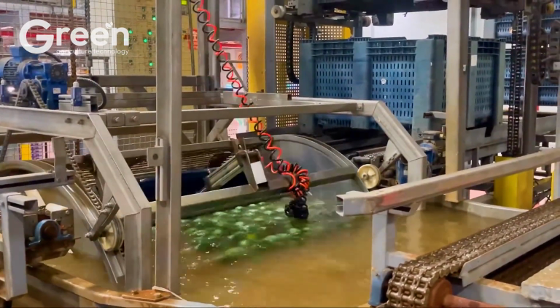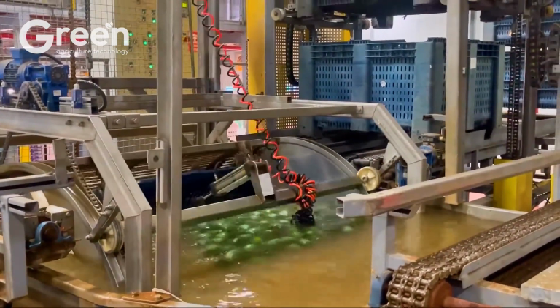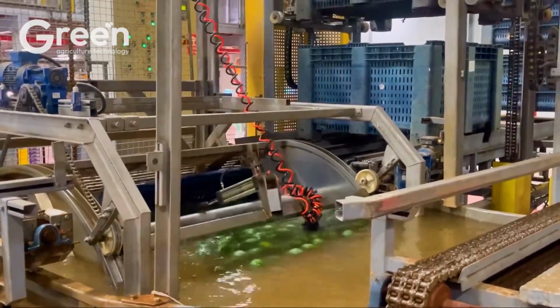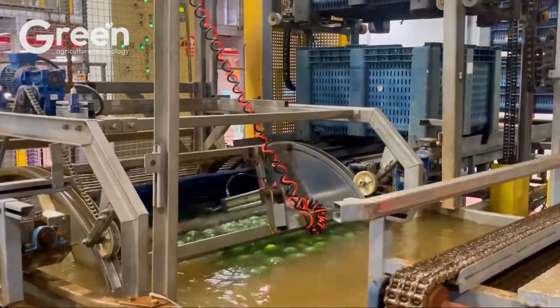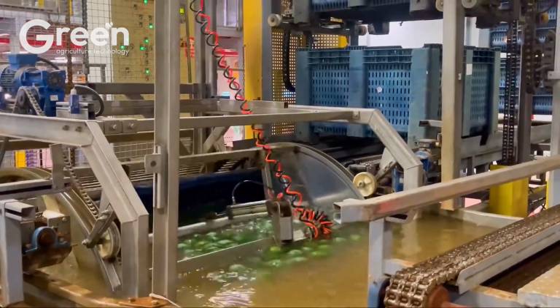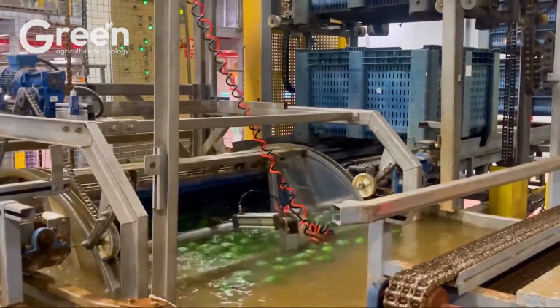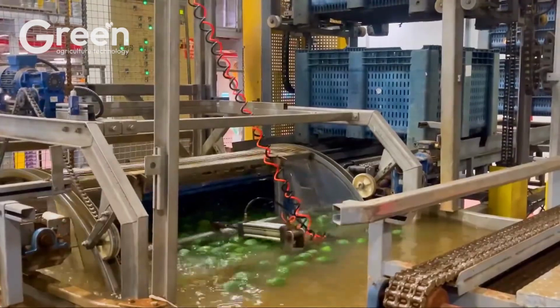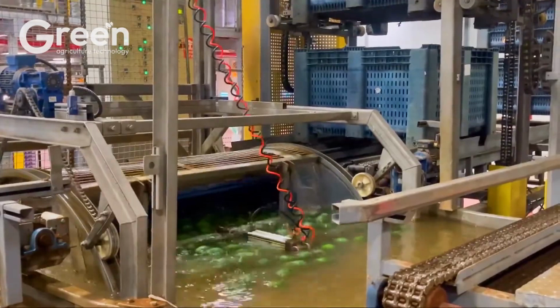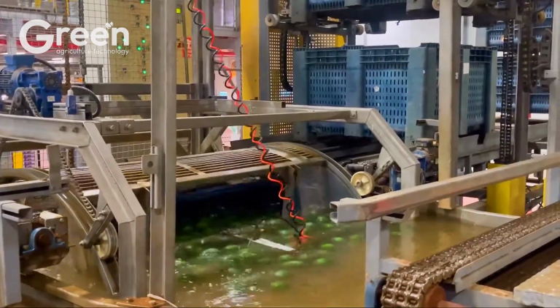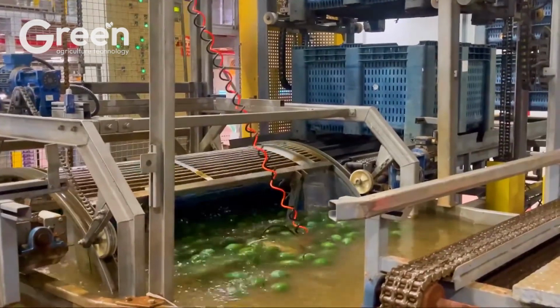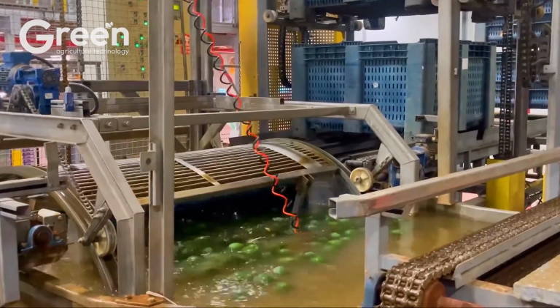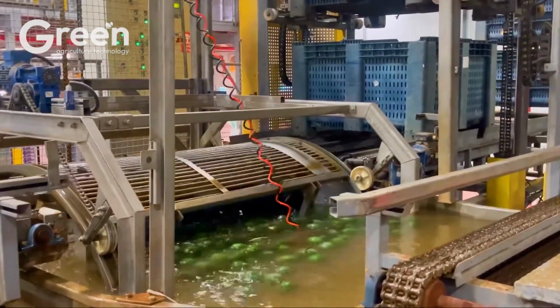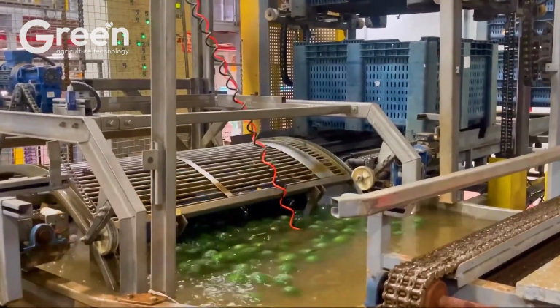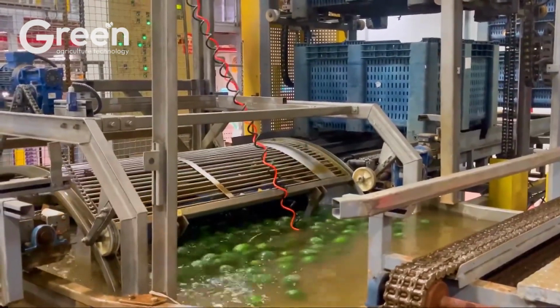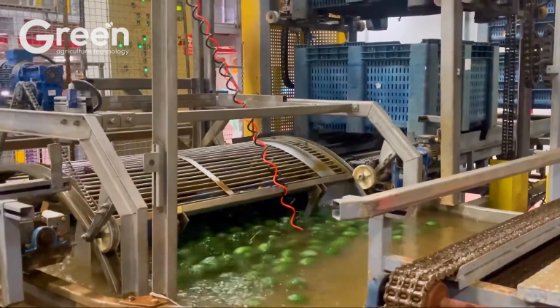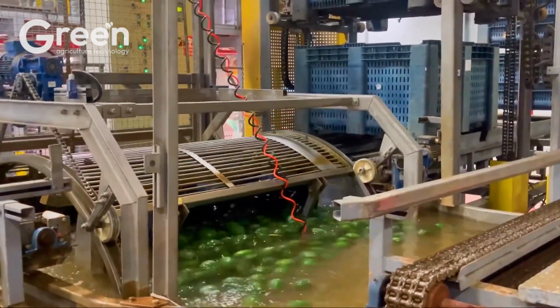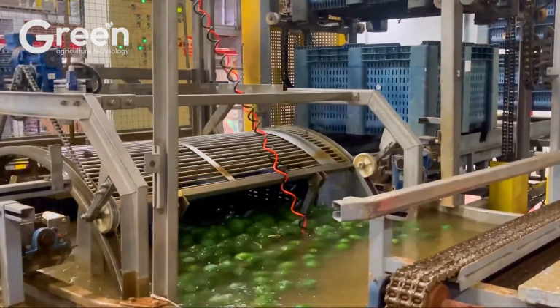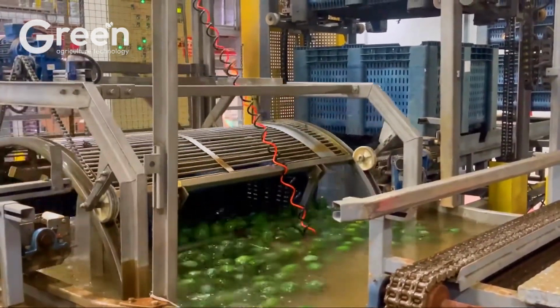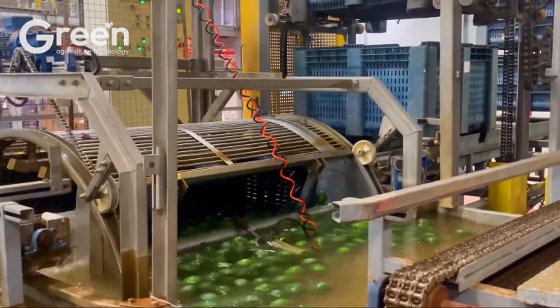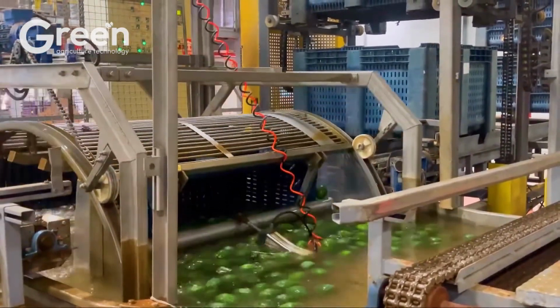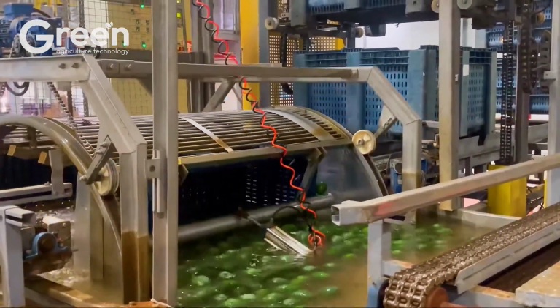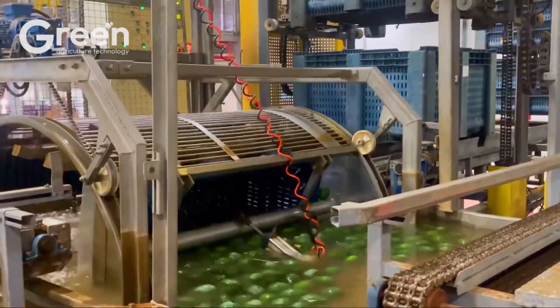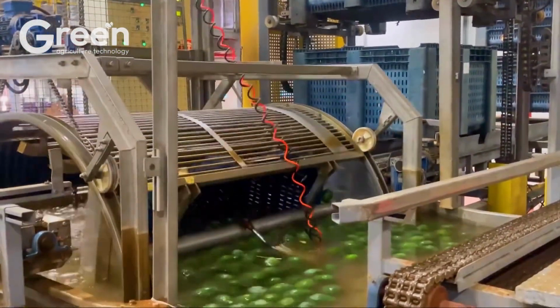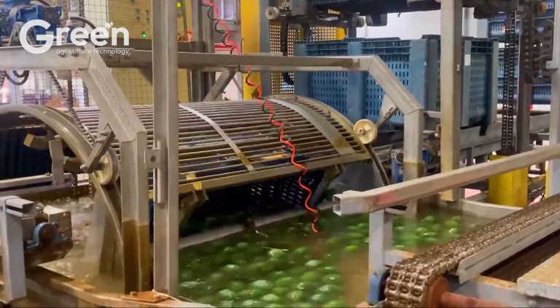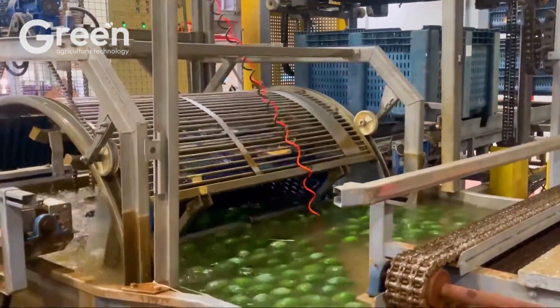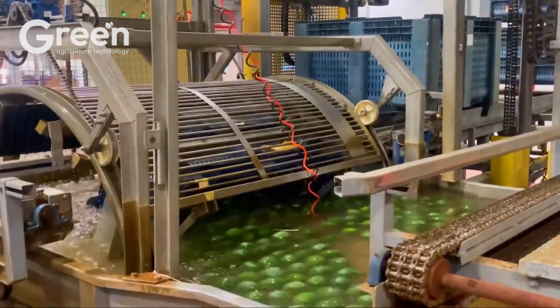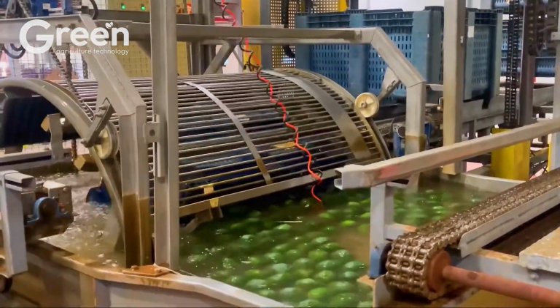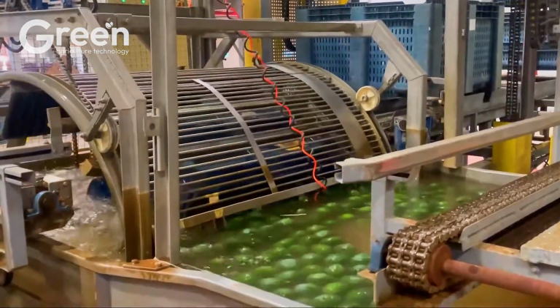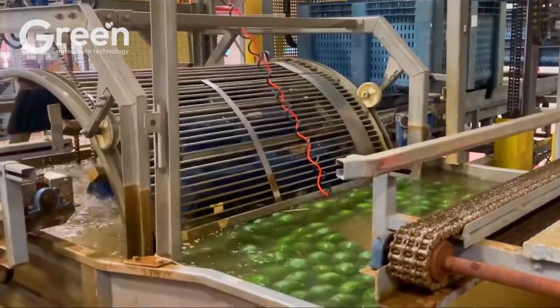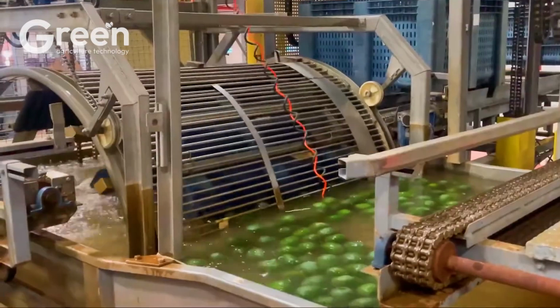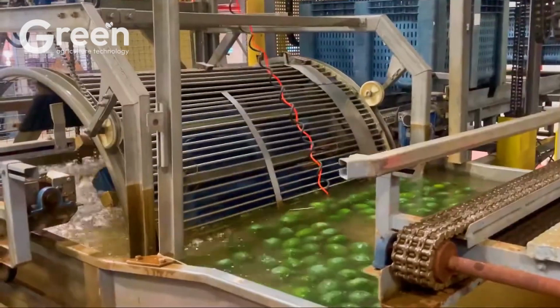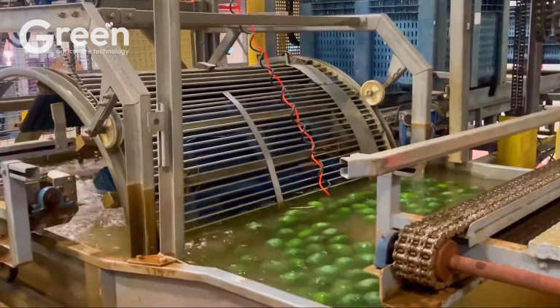The first step is hydro cooling — using cold water to rapidly remove residual field heat — helping to extend shelf life.